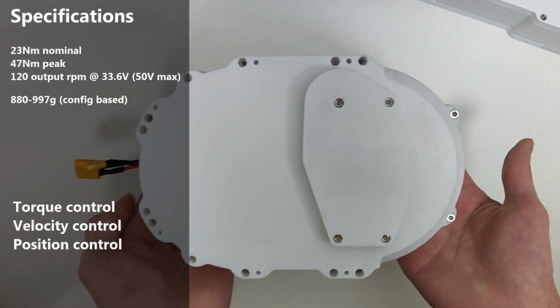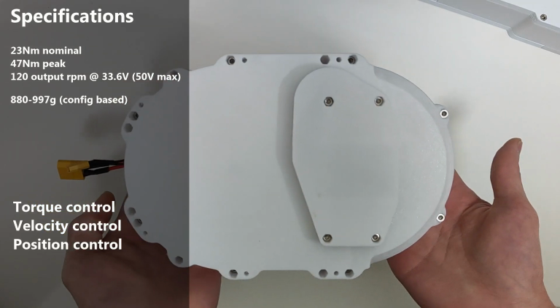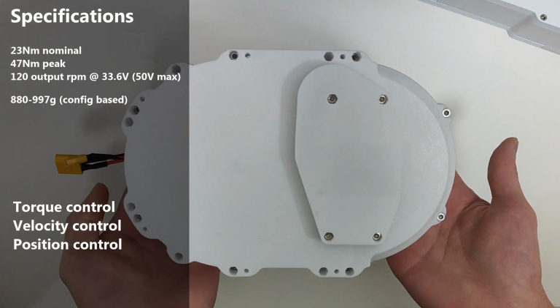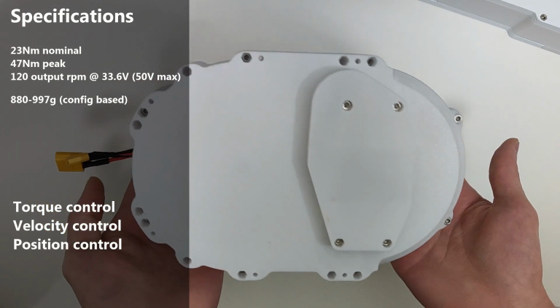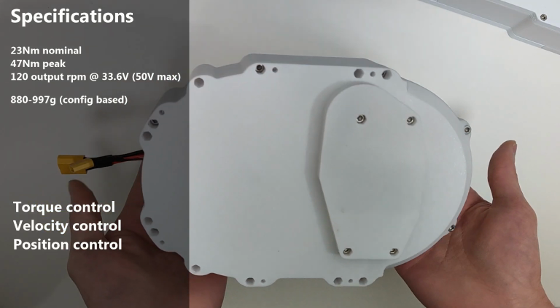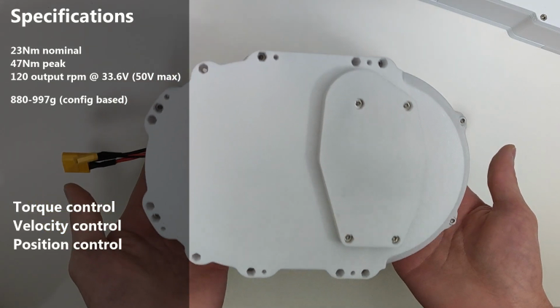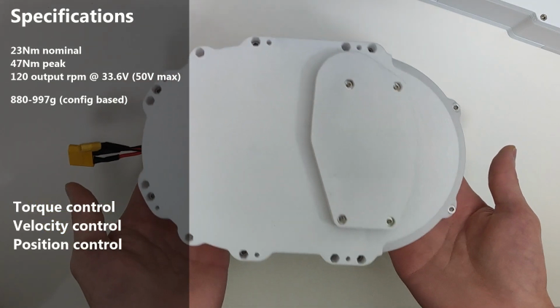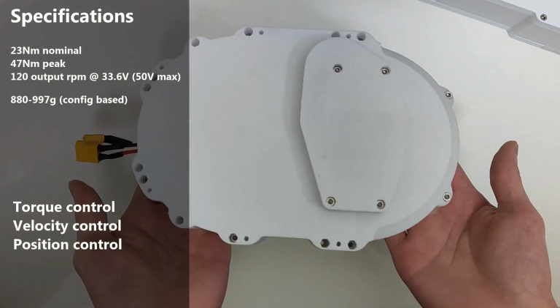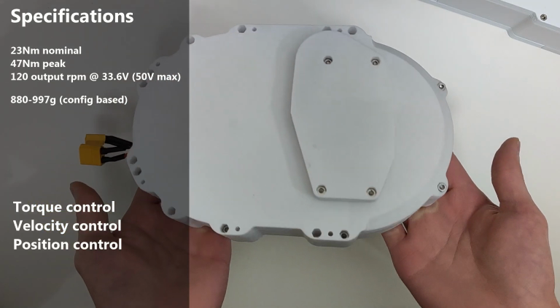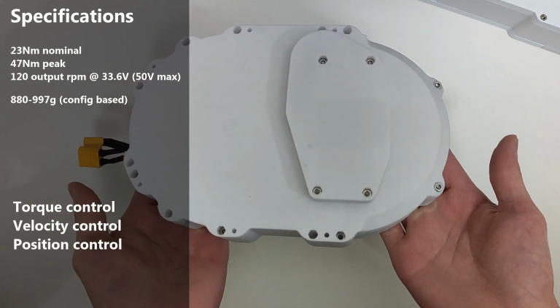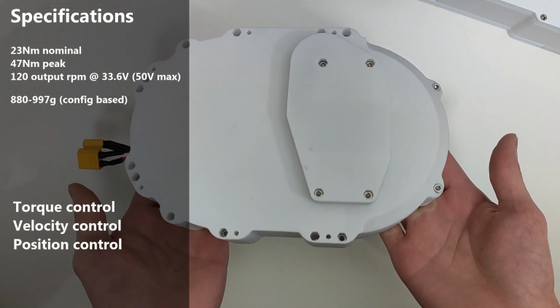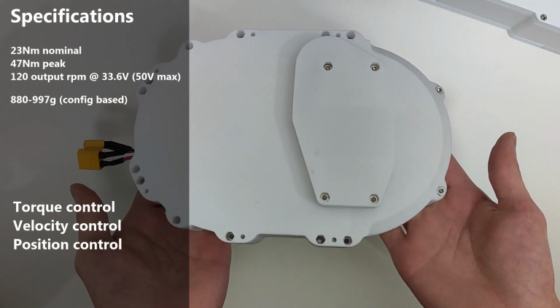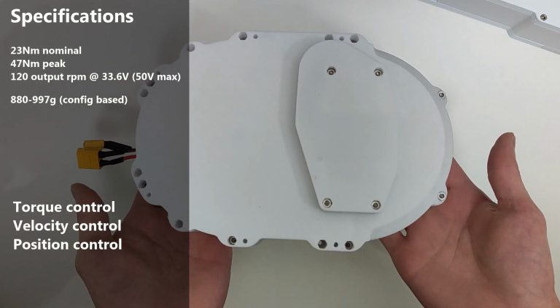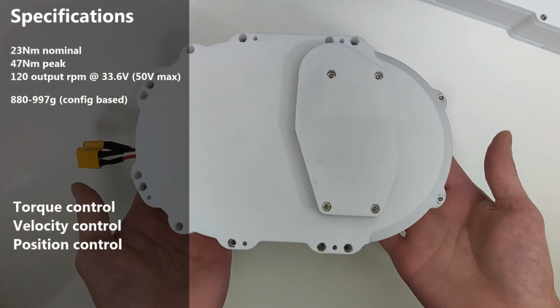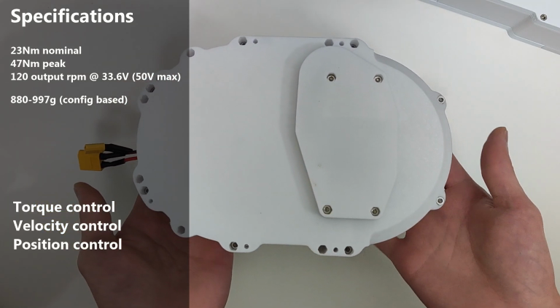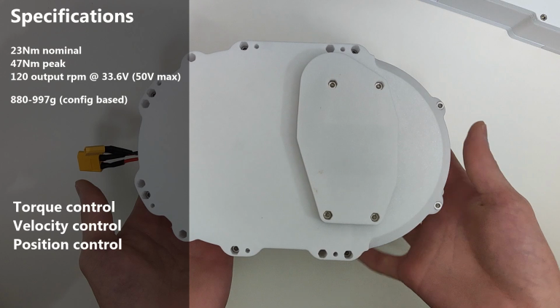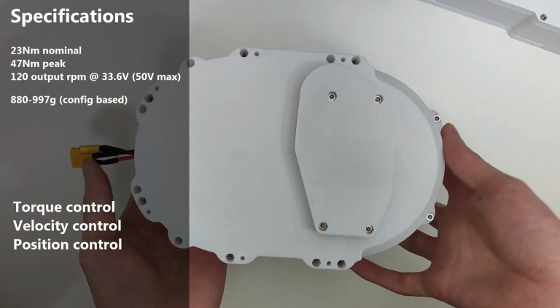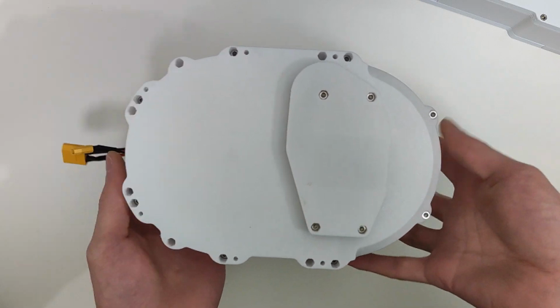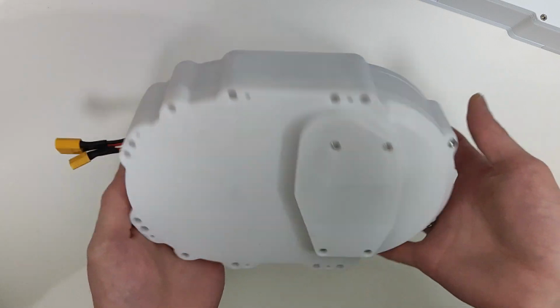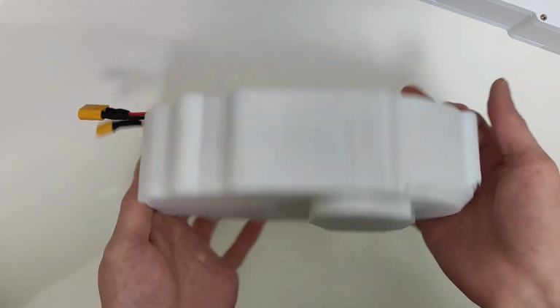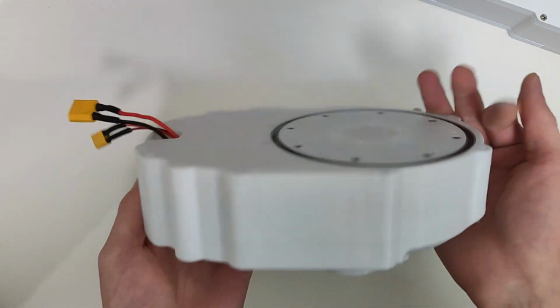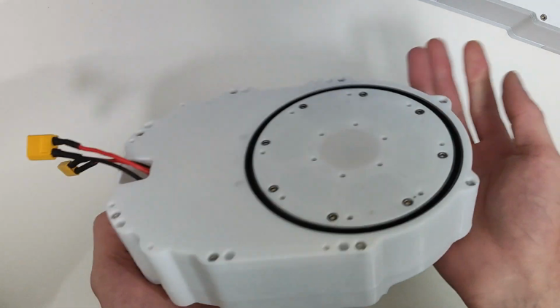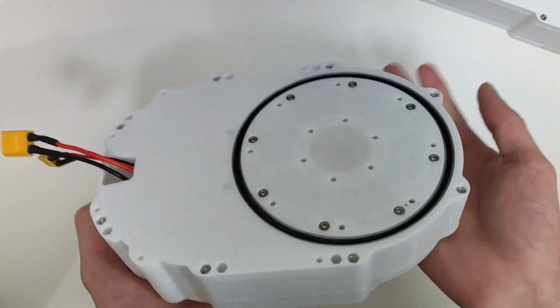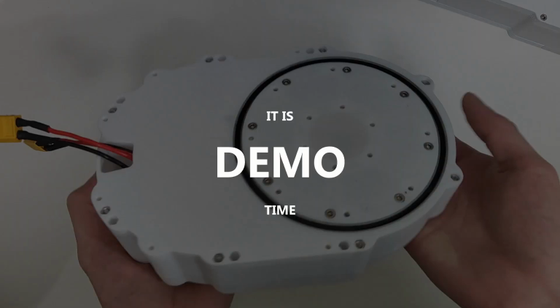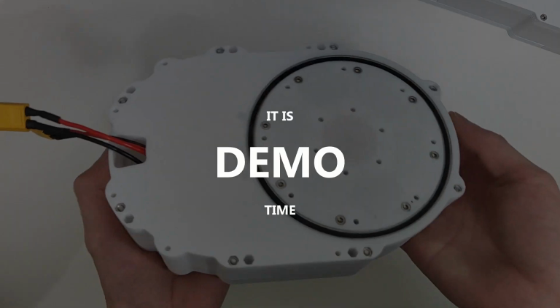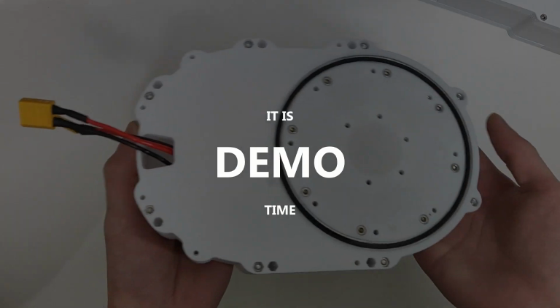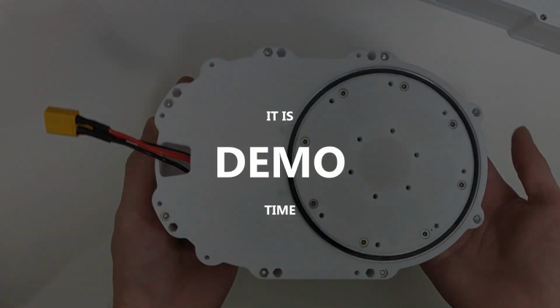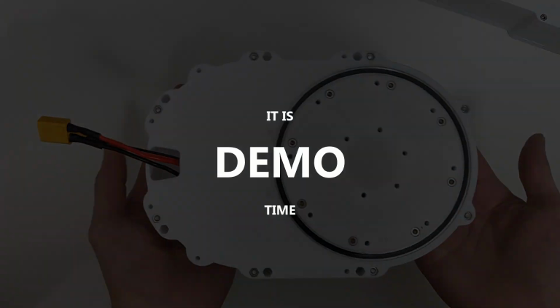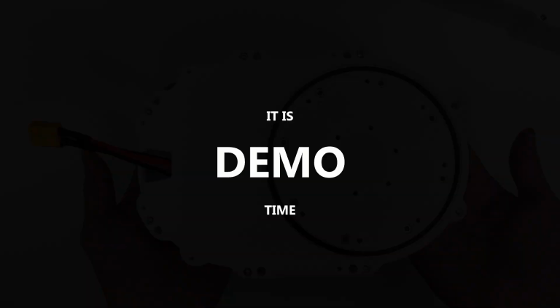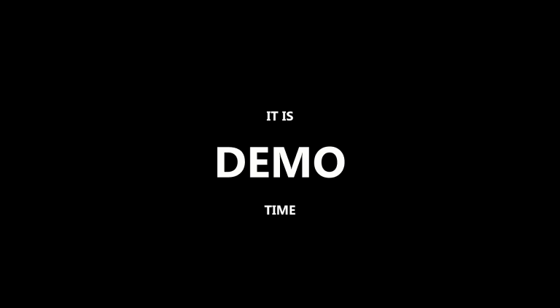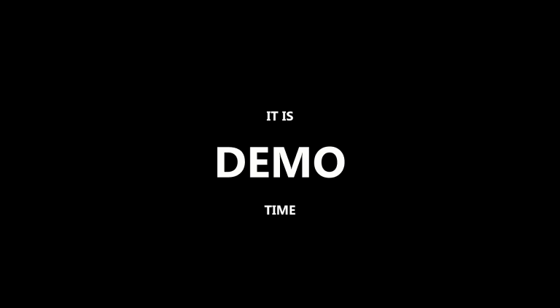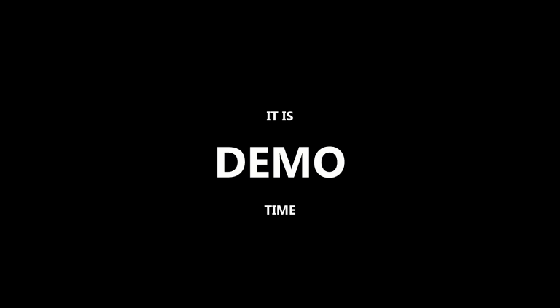It's also daisy-chainable through CAN bus. Here's a quick montage of these capabilities.